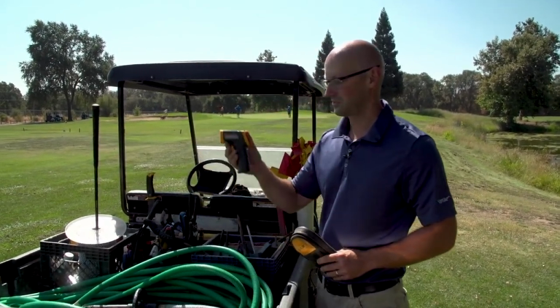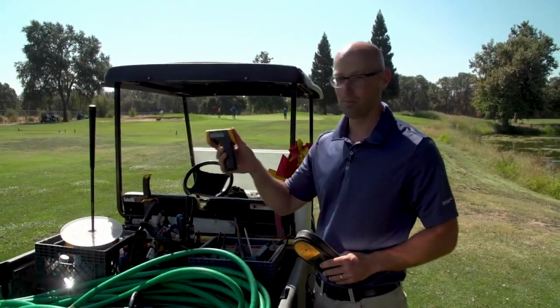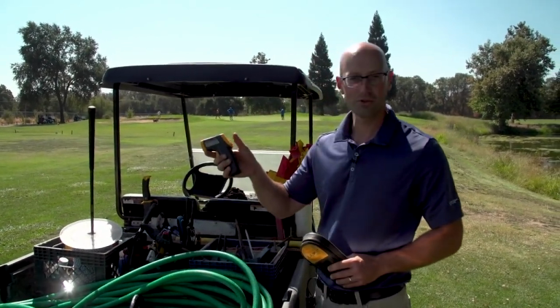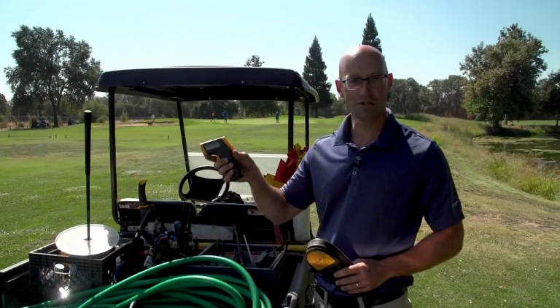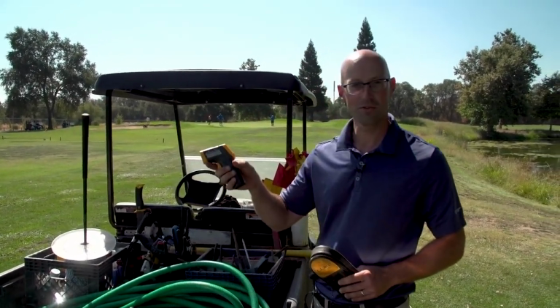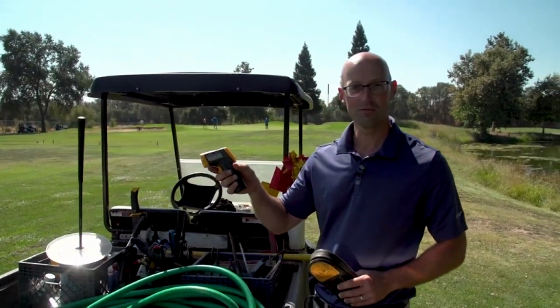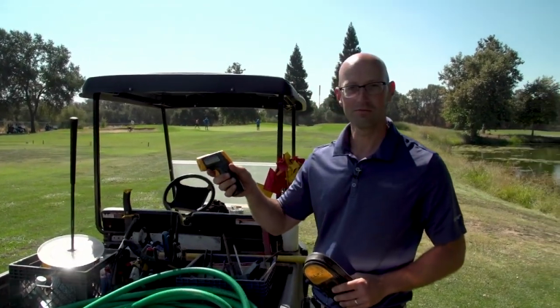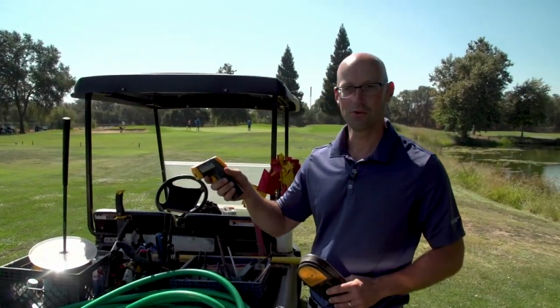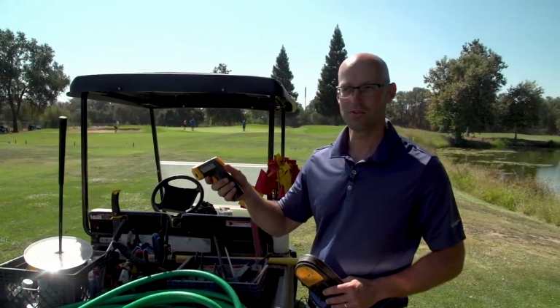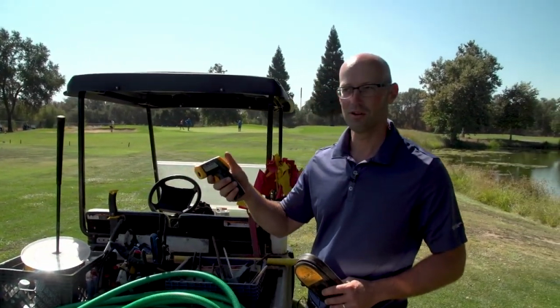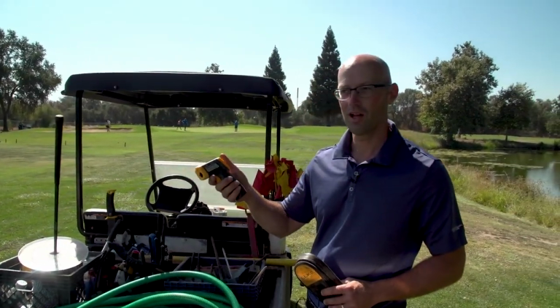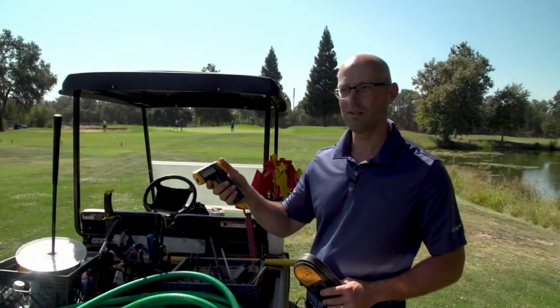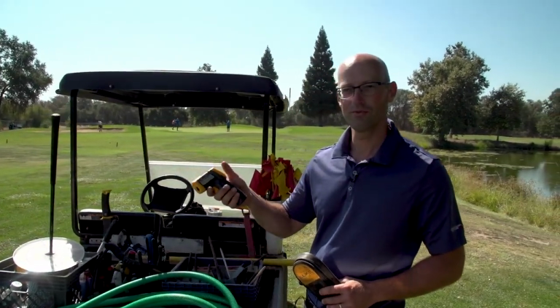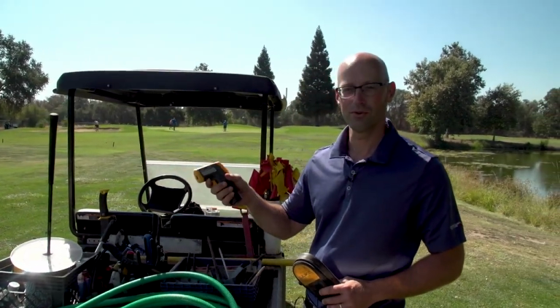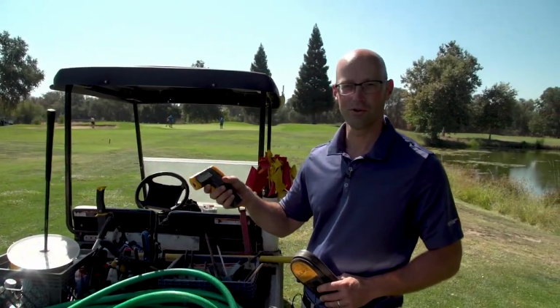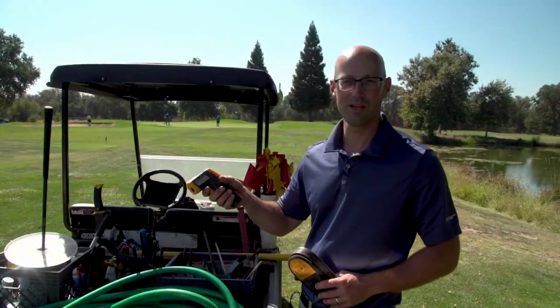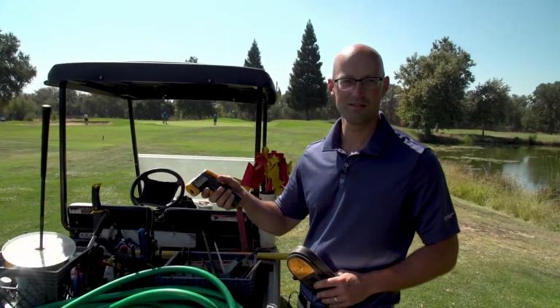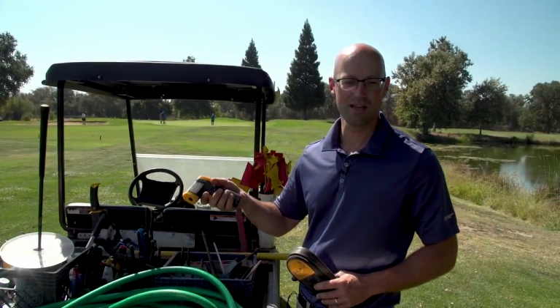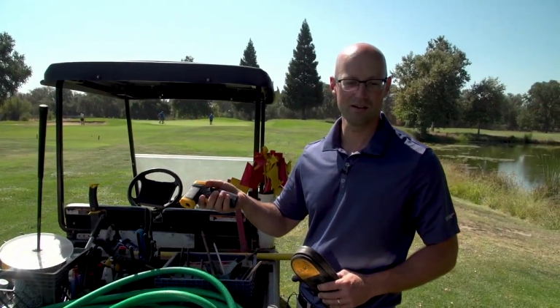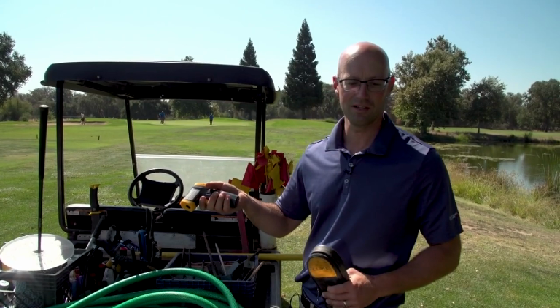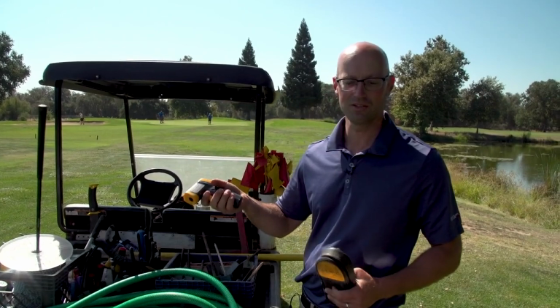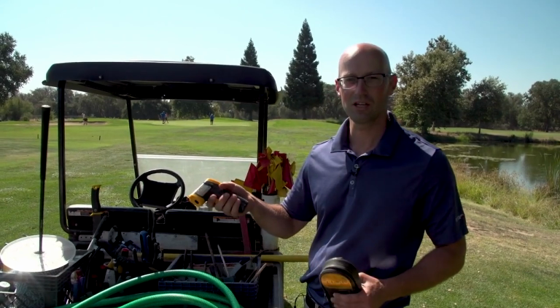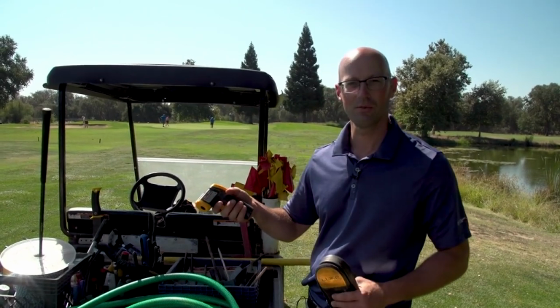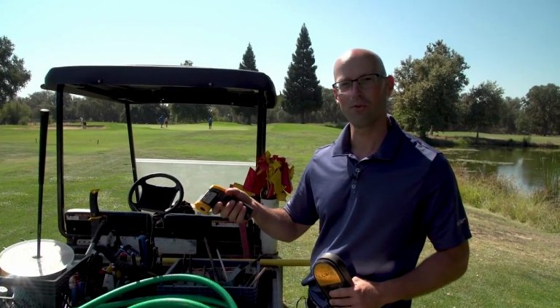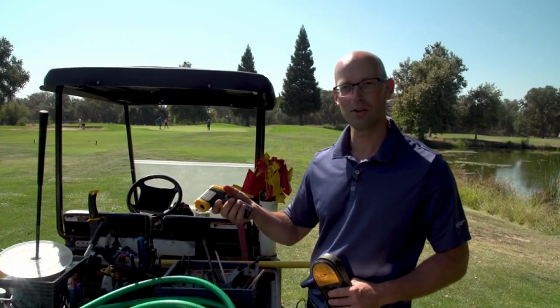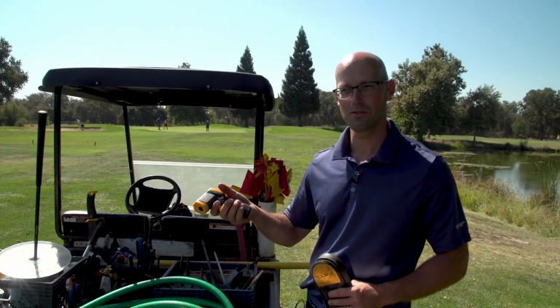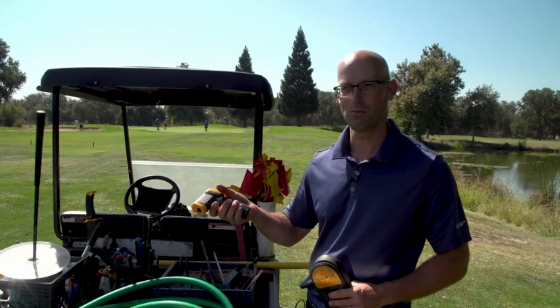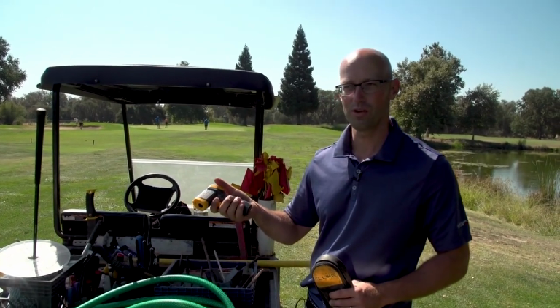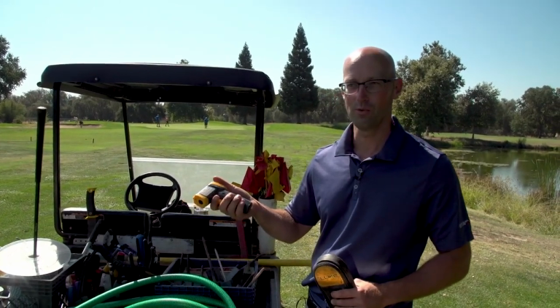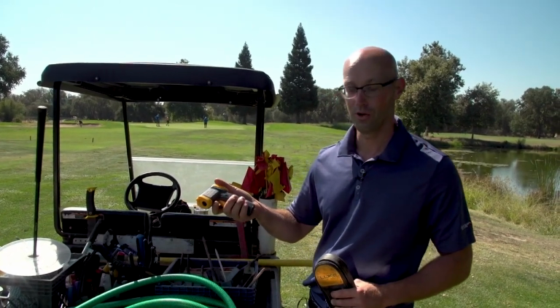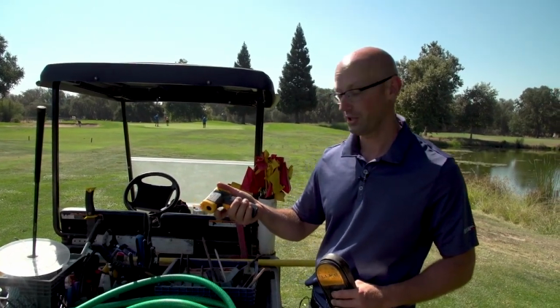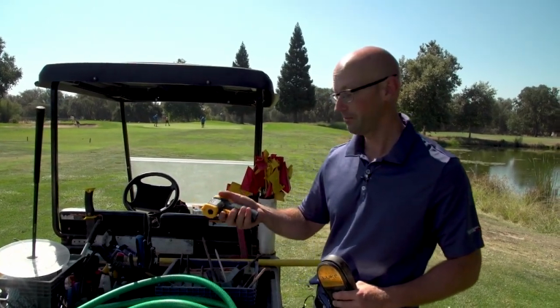Temperature sensor. I use it a lot for the greens and checking for frost in the morning in the wintertime.